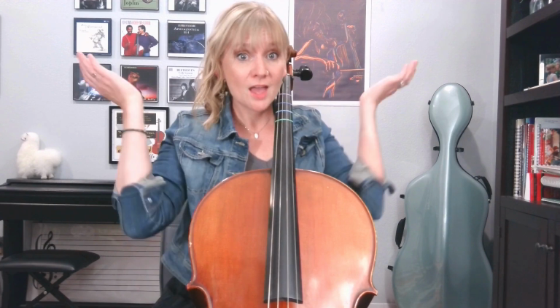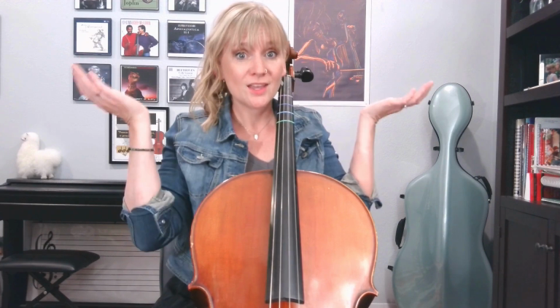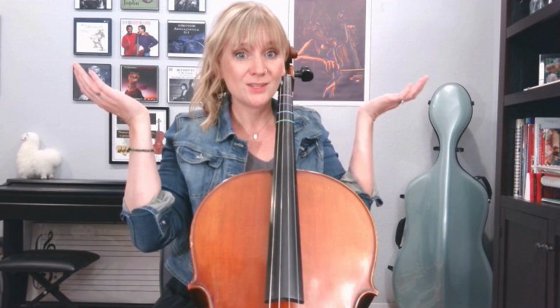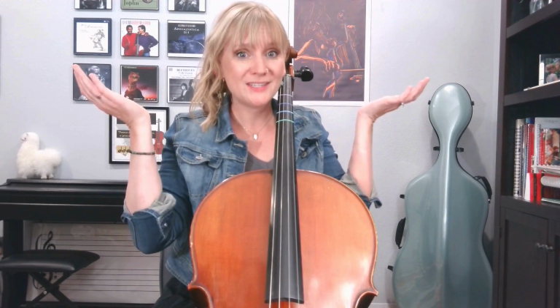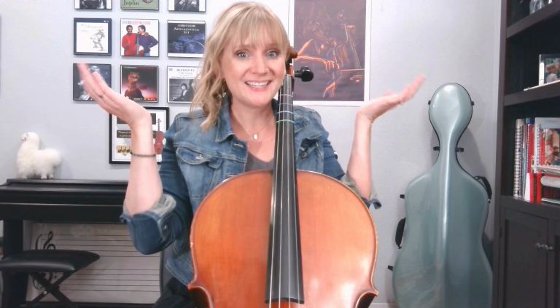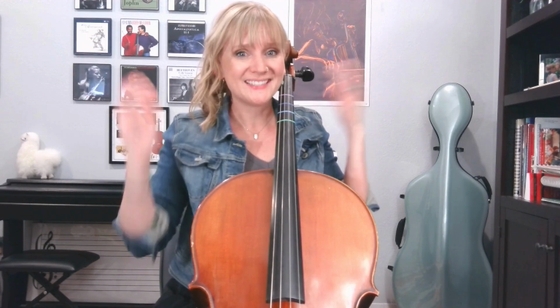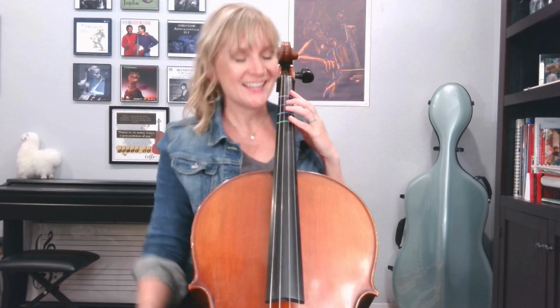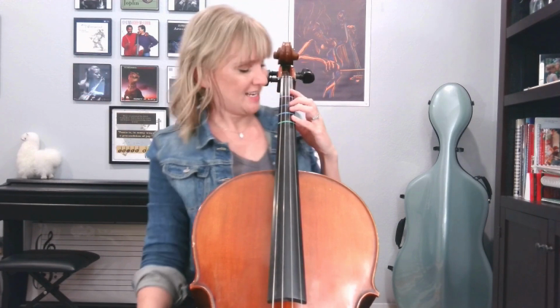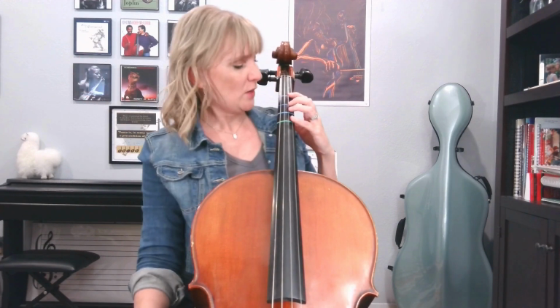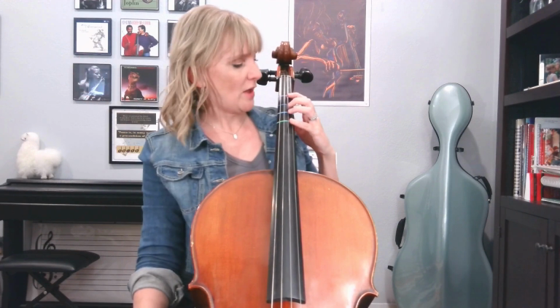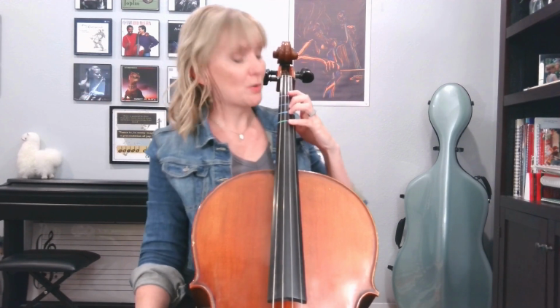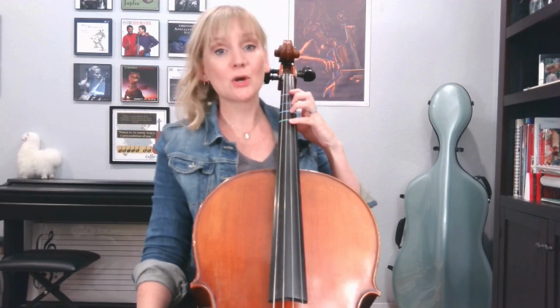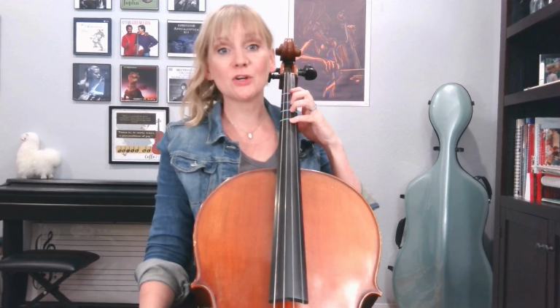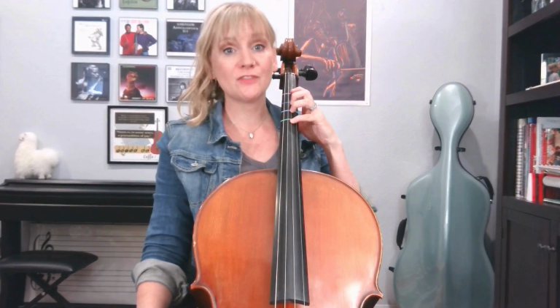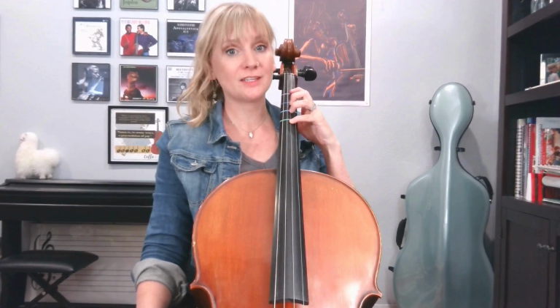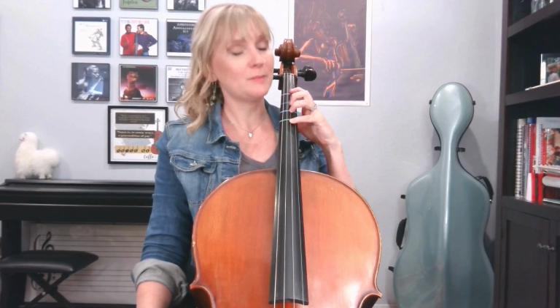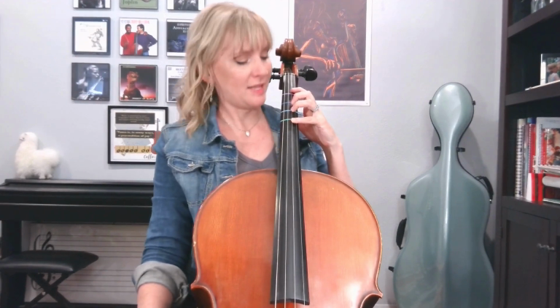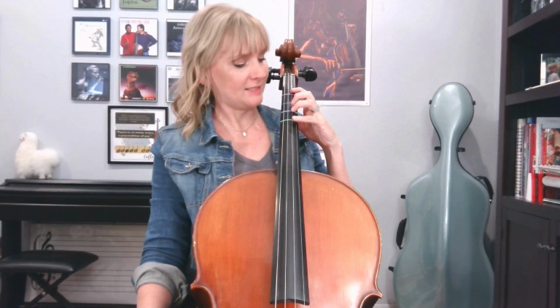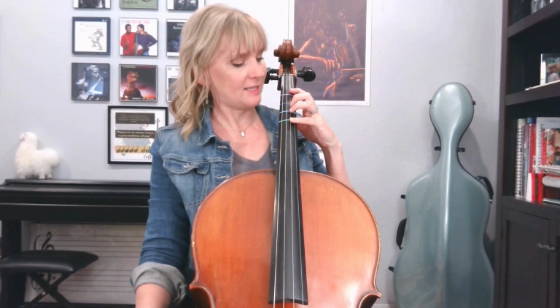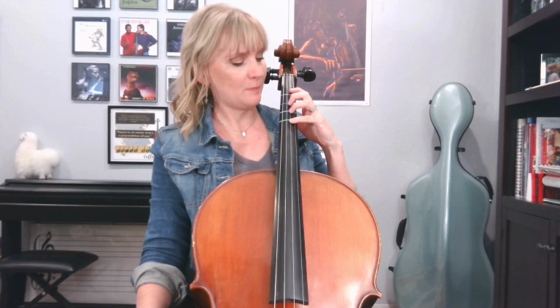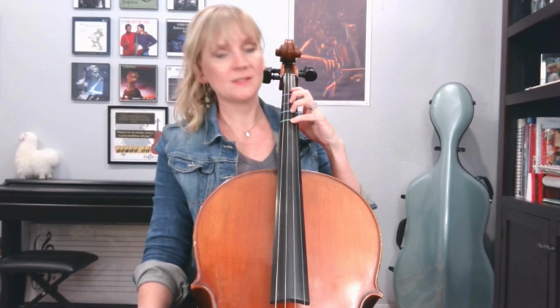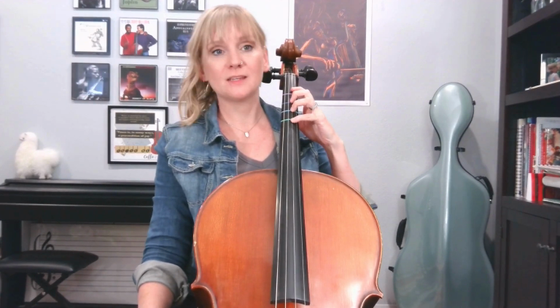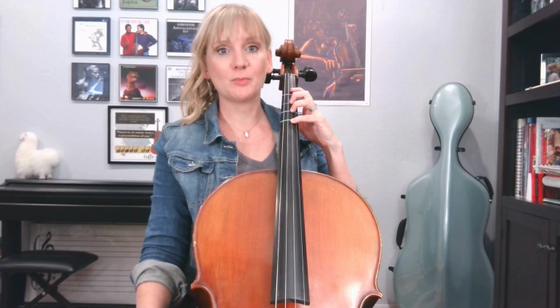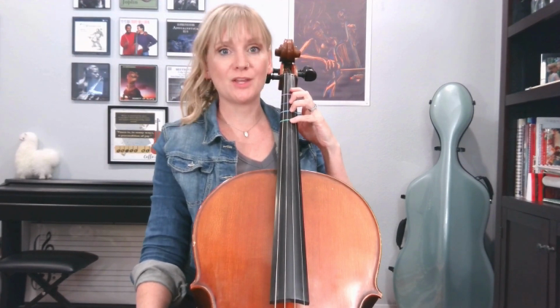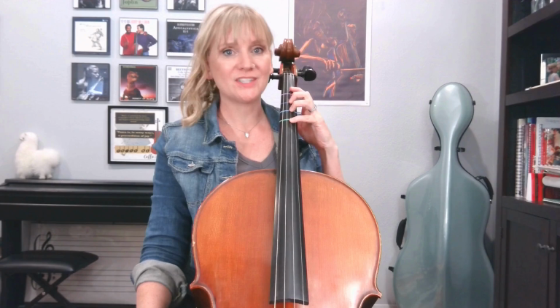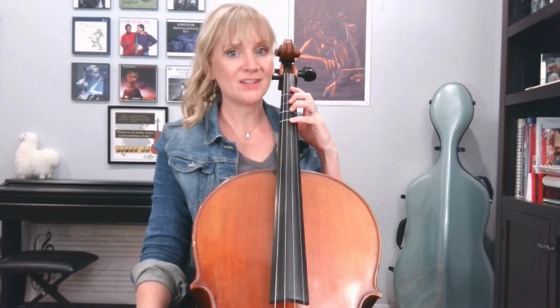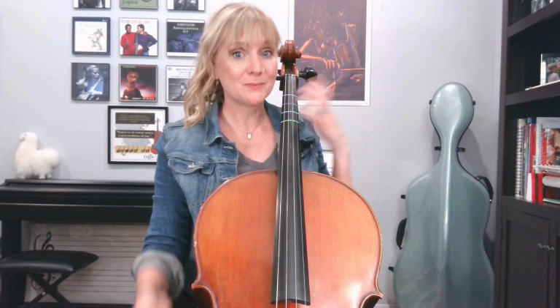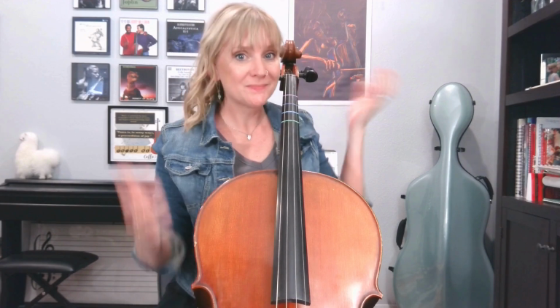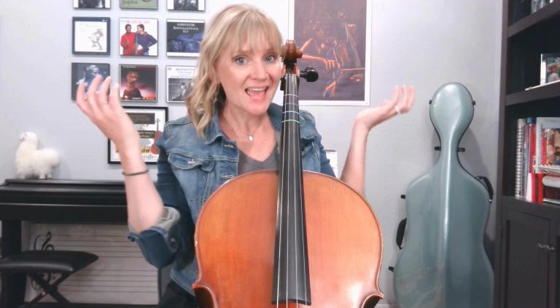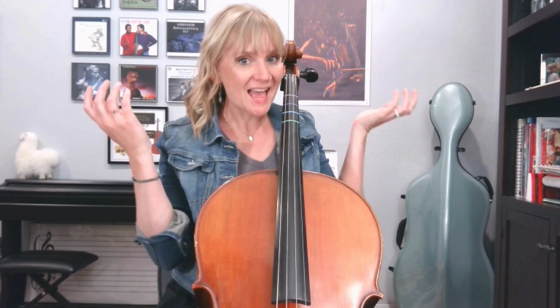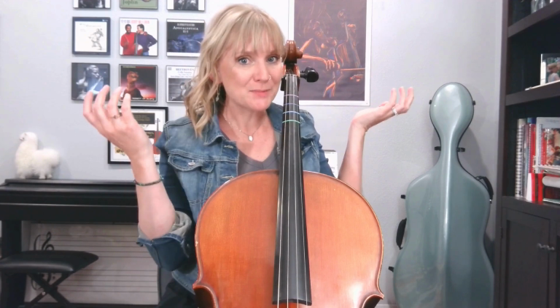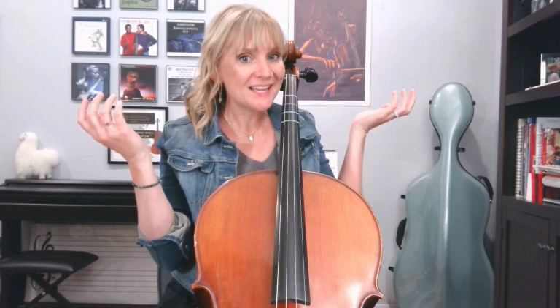You did it! Now you have perfectly placed tapes to play your cello. Happy playing!